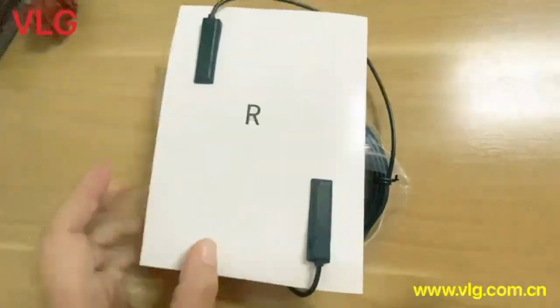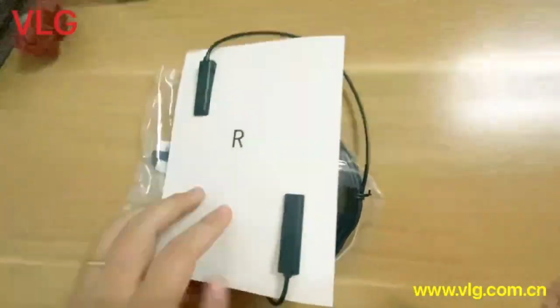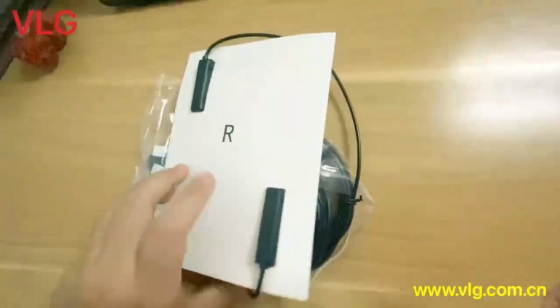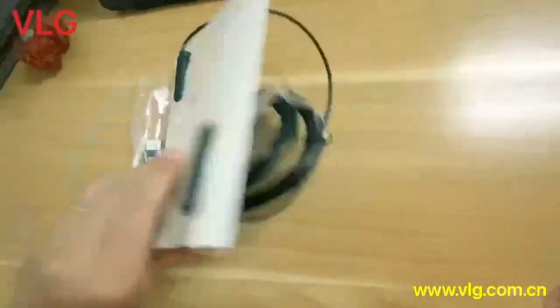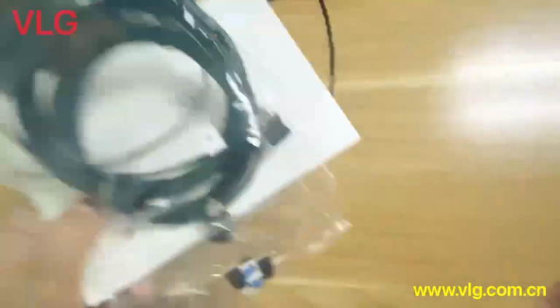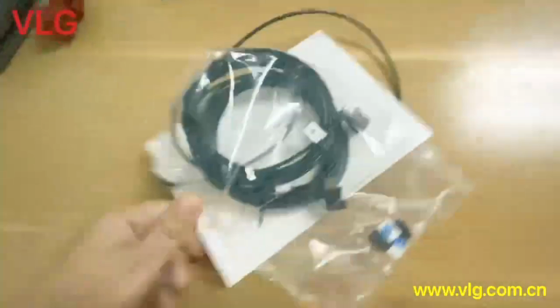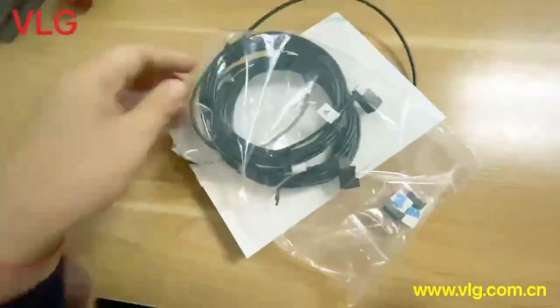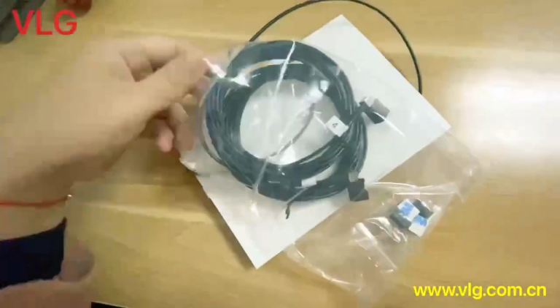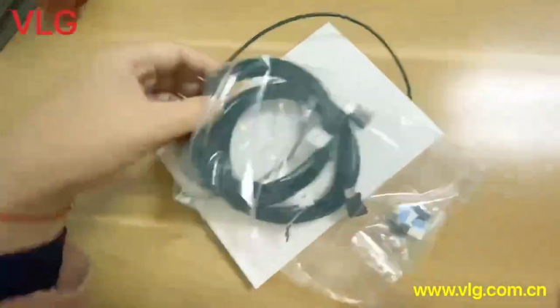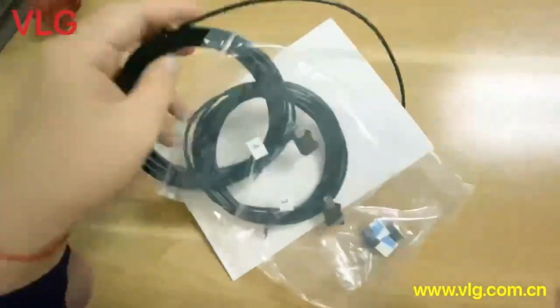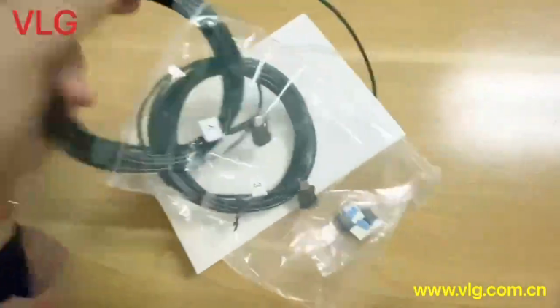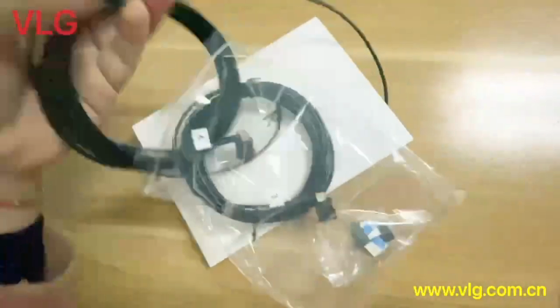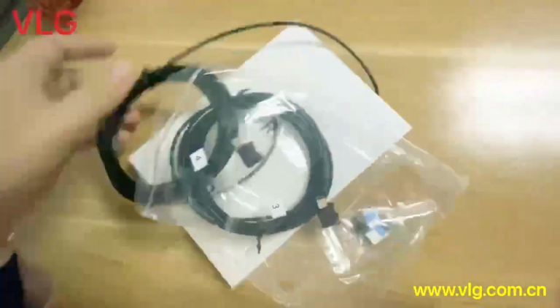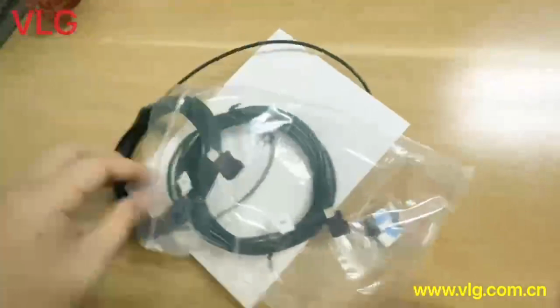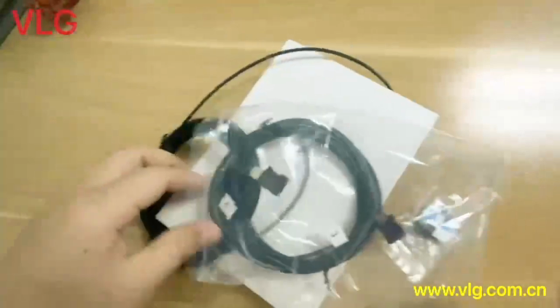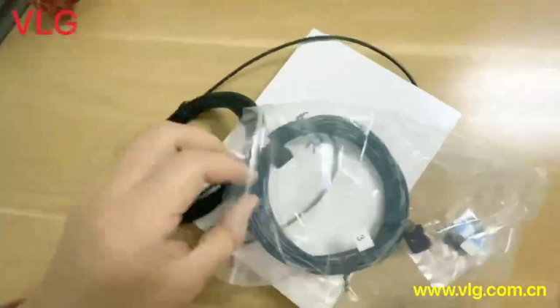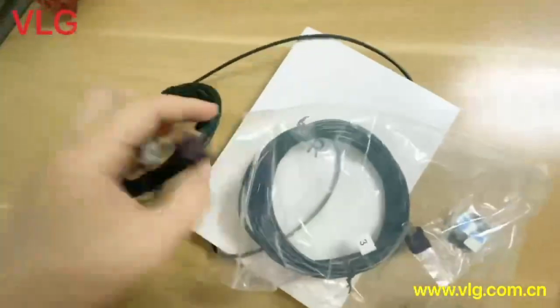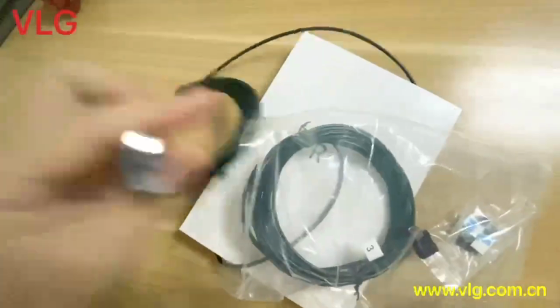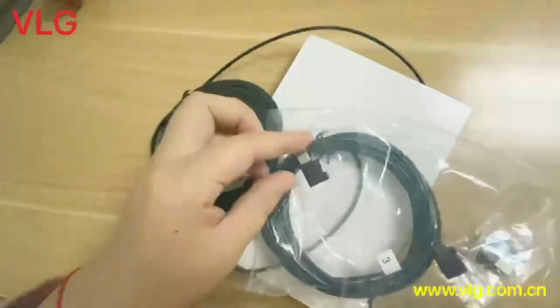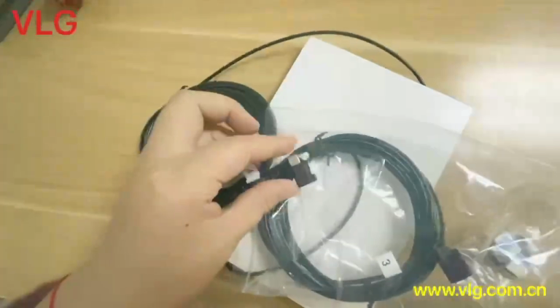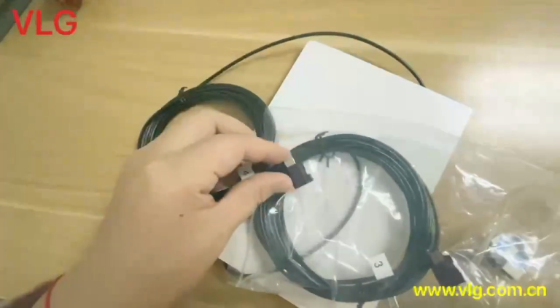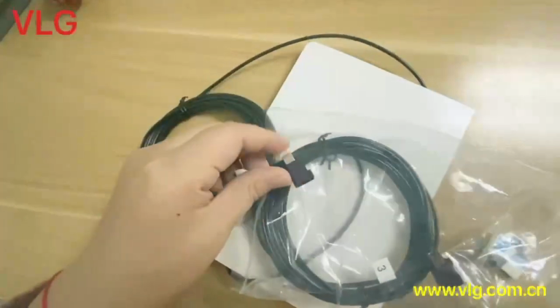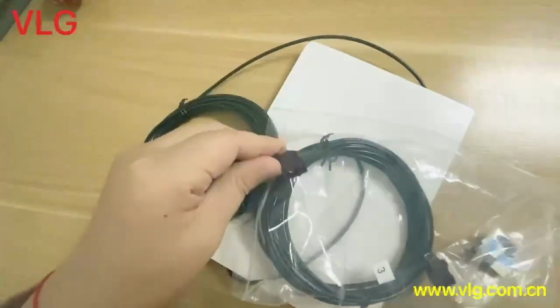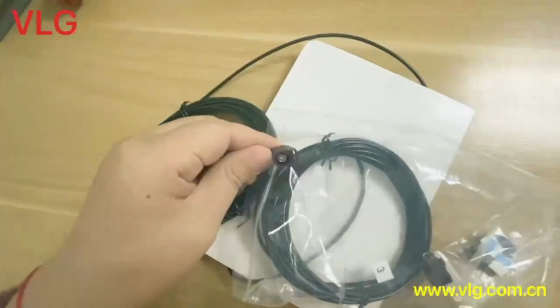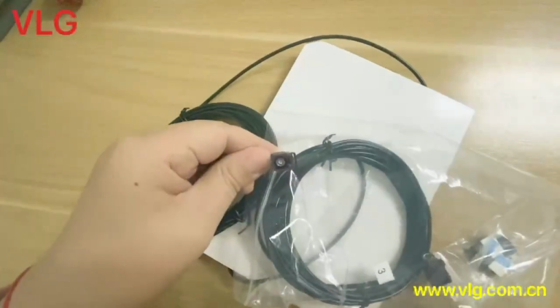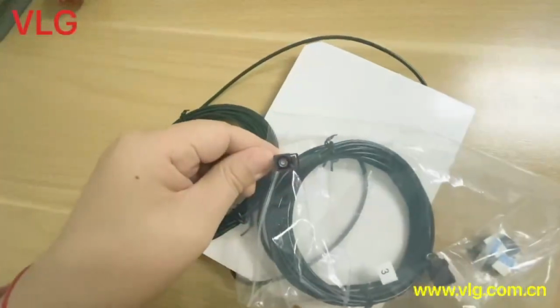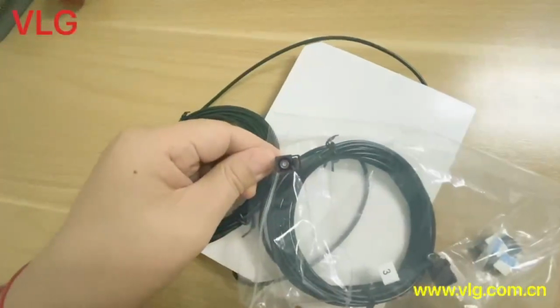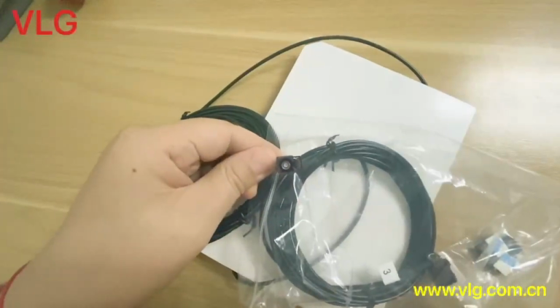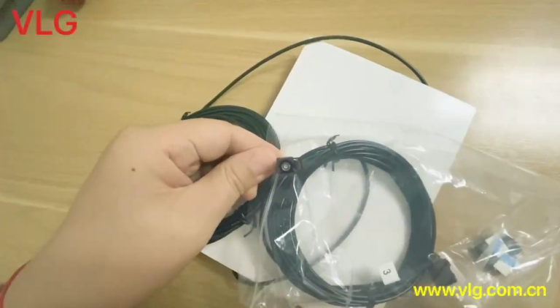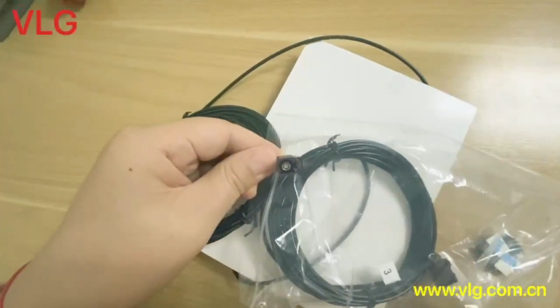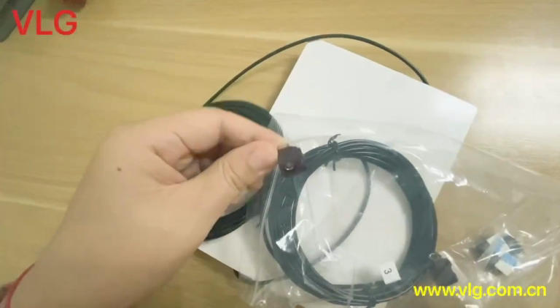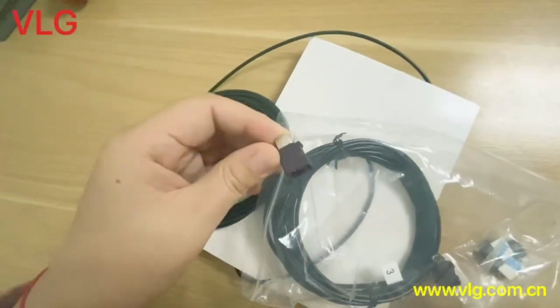This antenna comes with a FAKRA connector, and this connector is customizable.